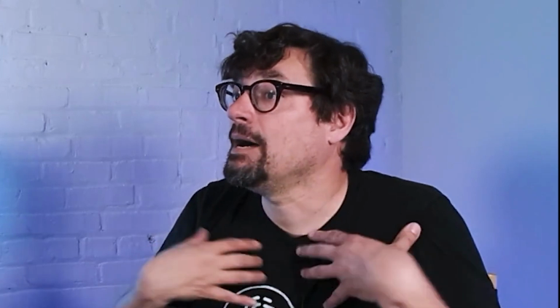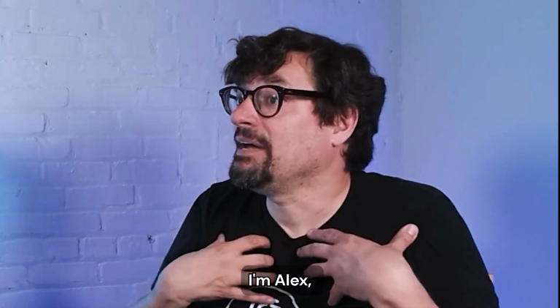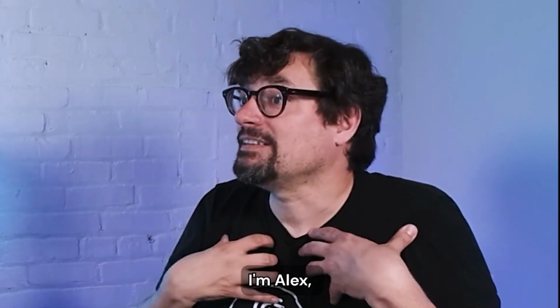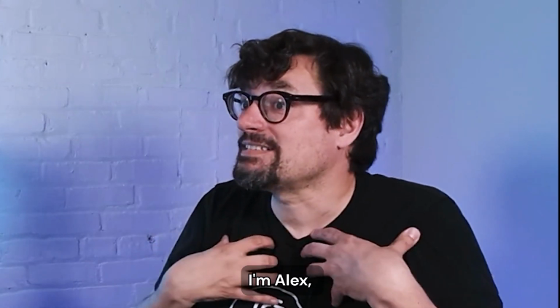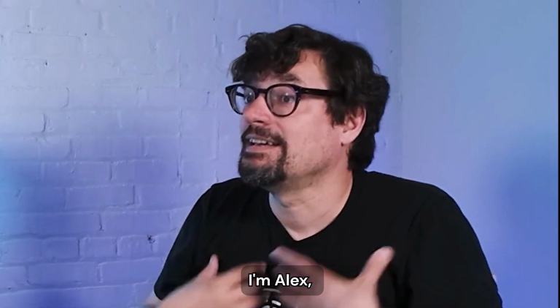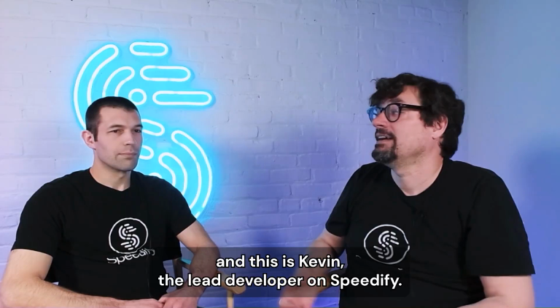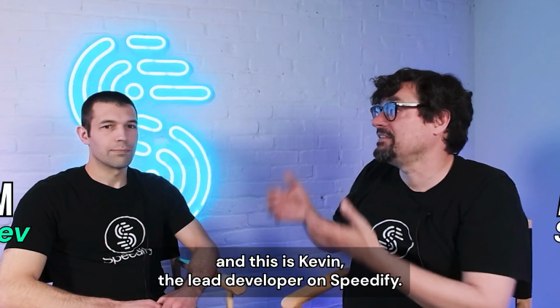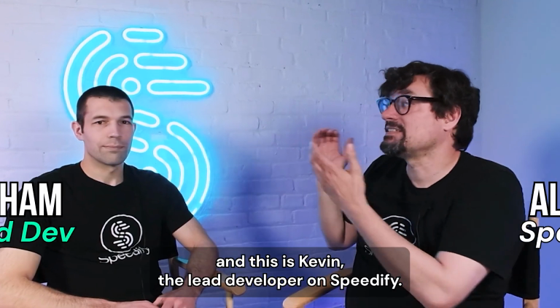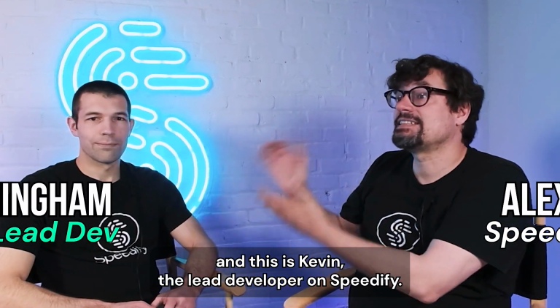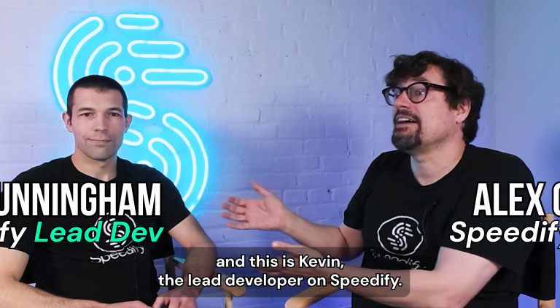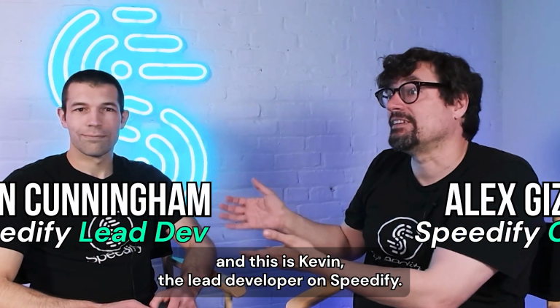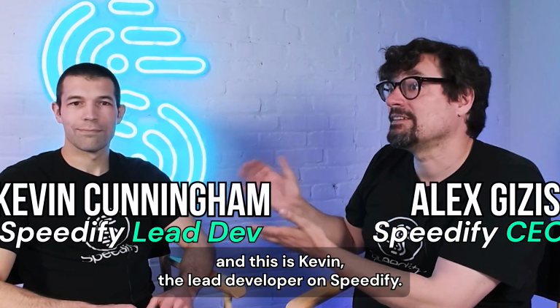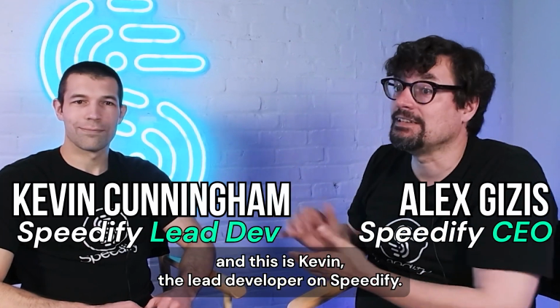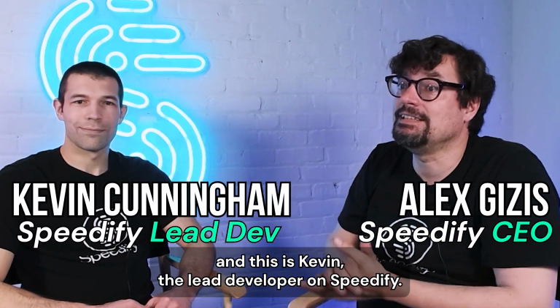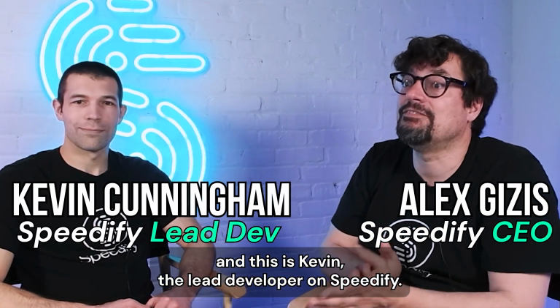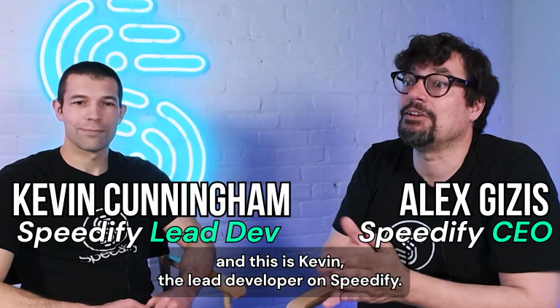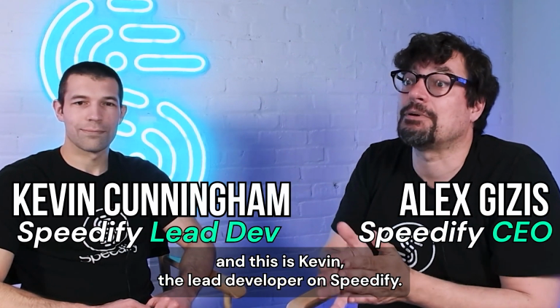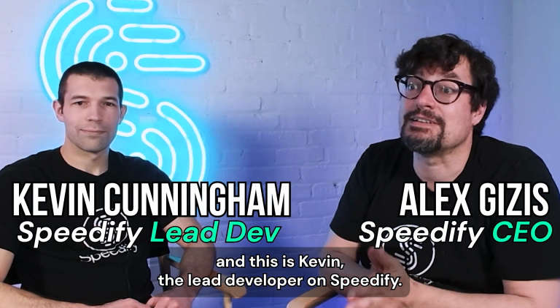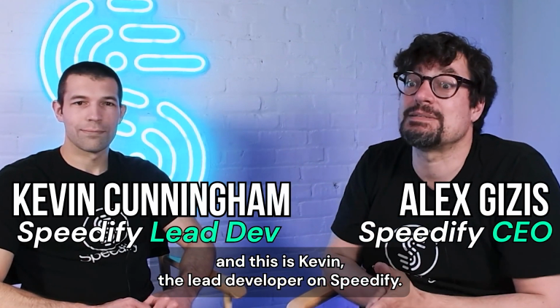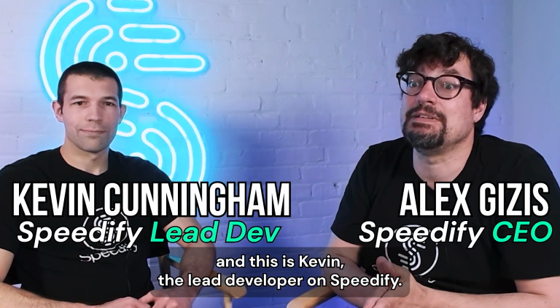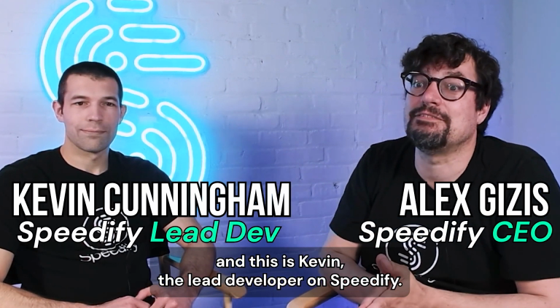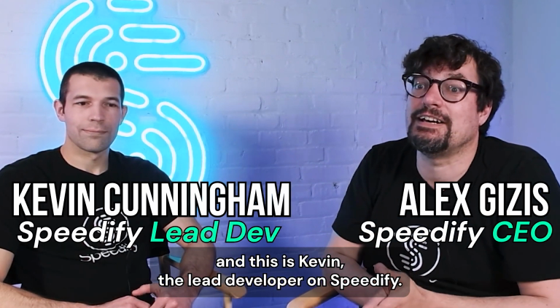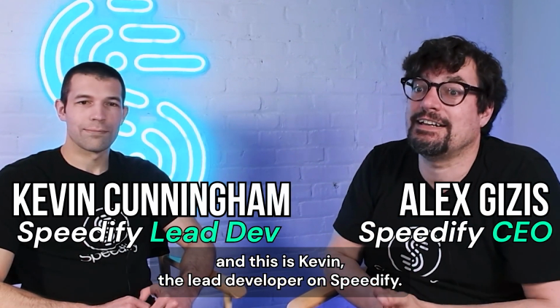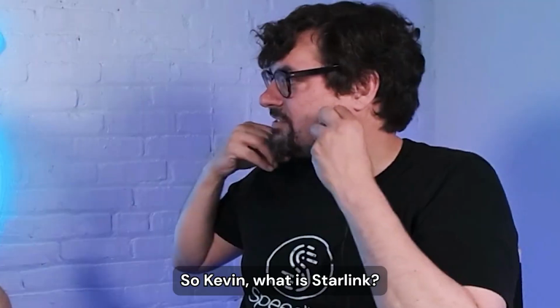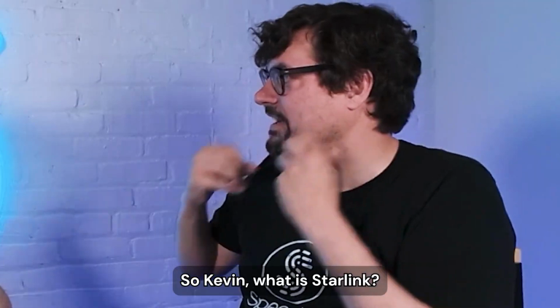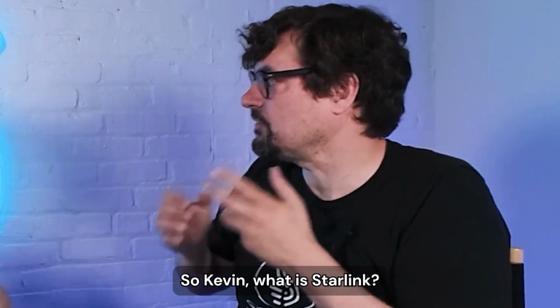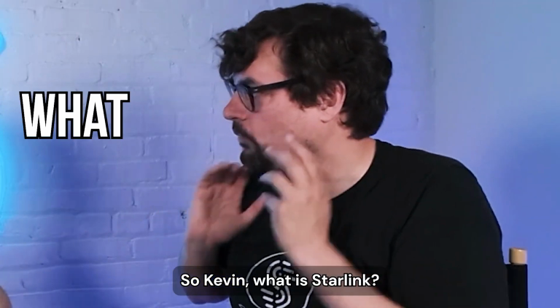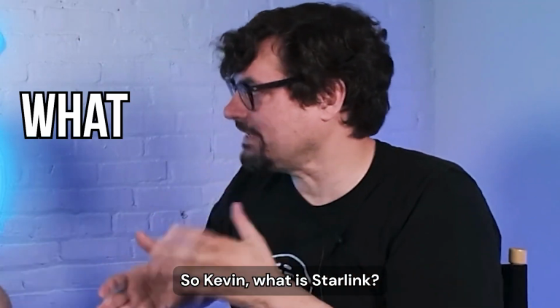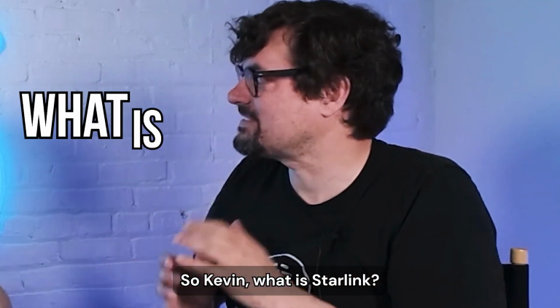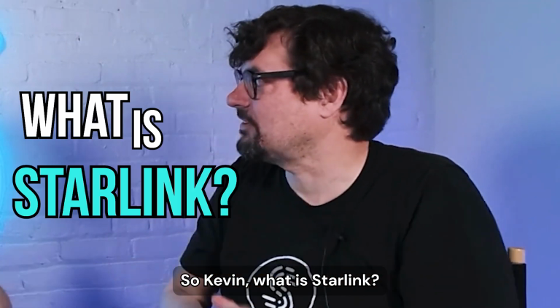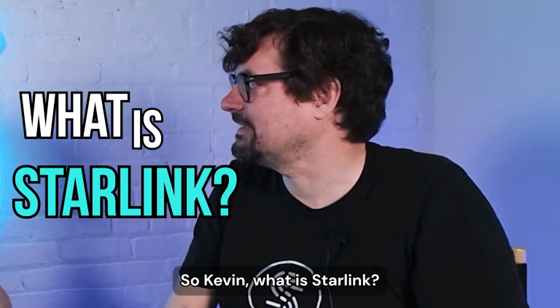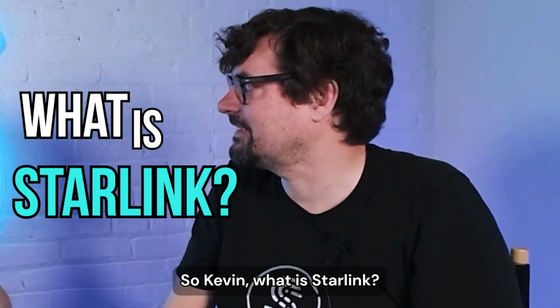I'm Alex, and this is Kevin, the lead developer on Speedify. So Kevin, what is Starlink?